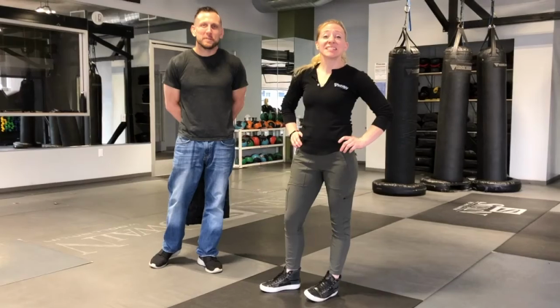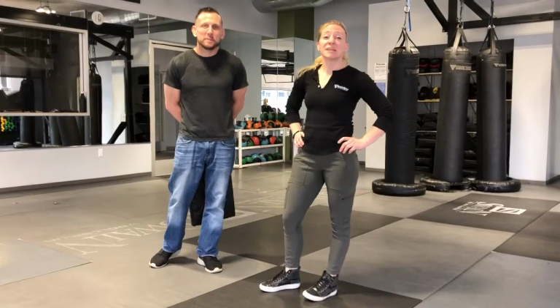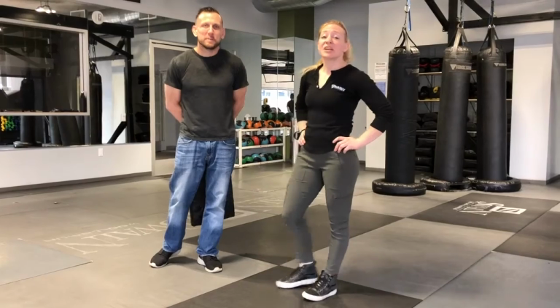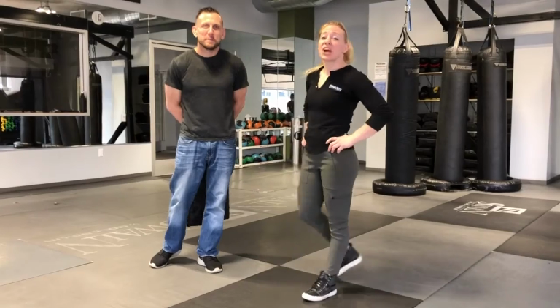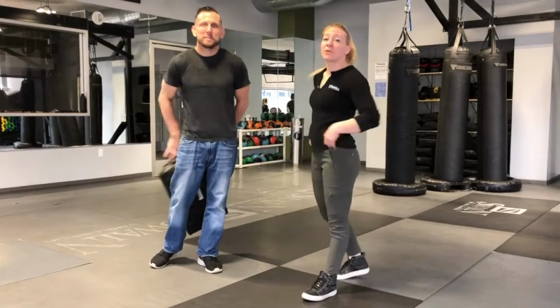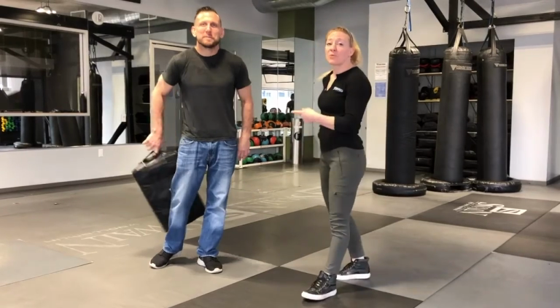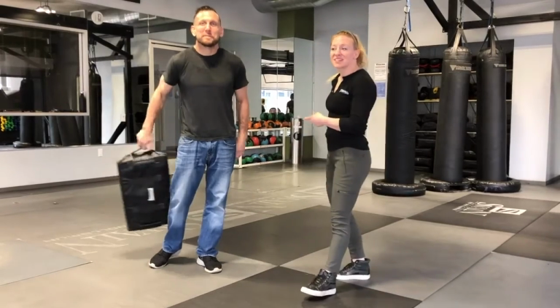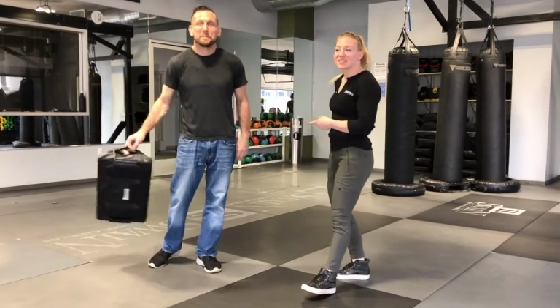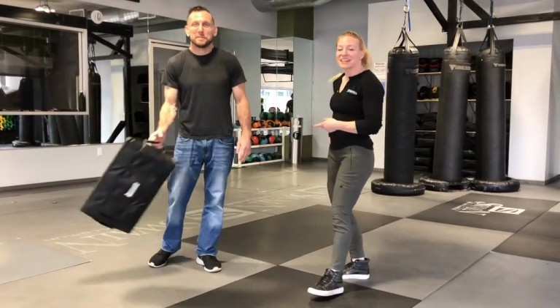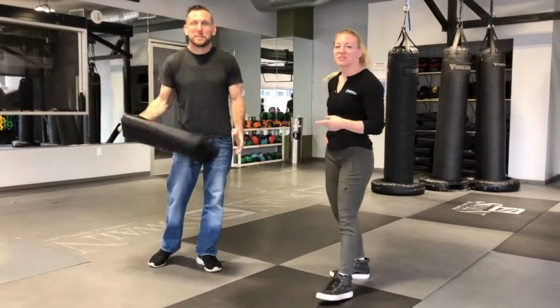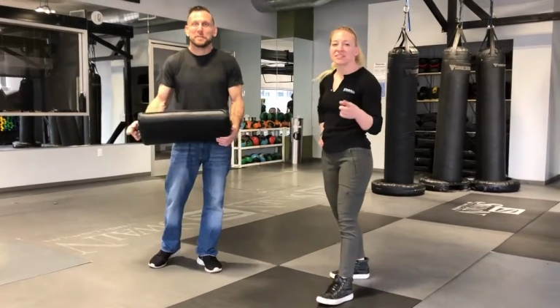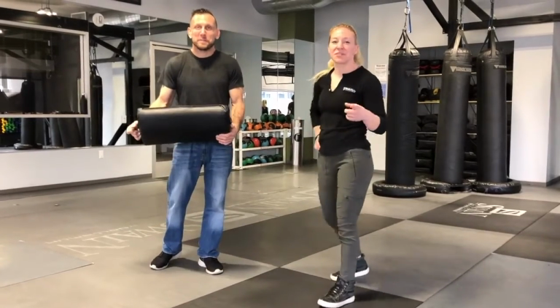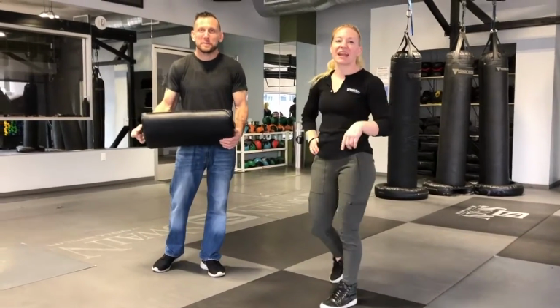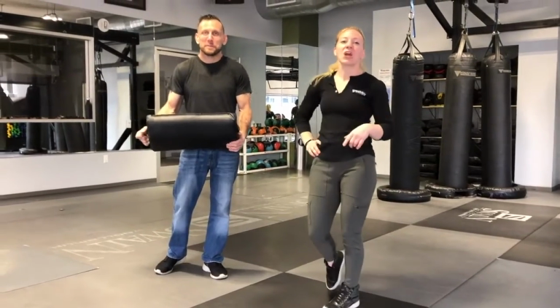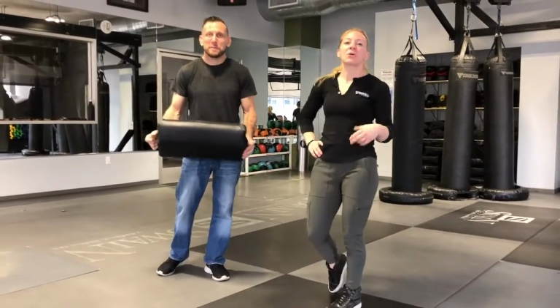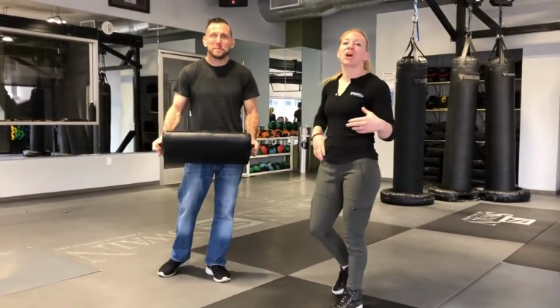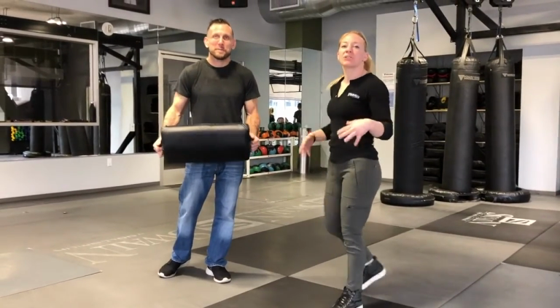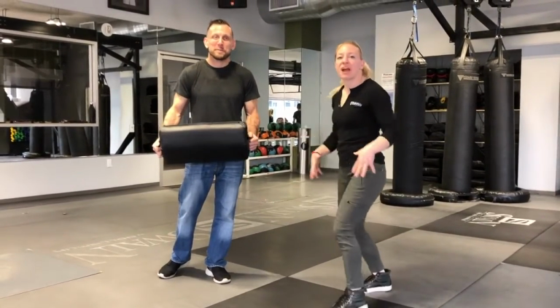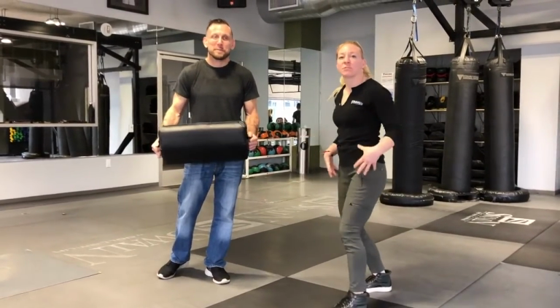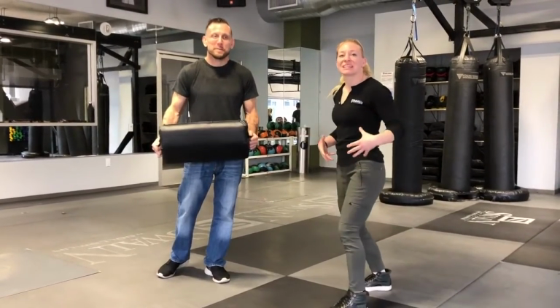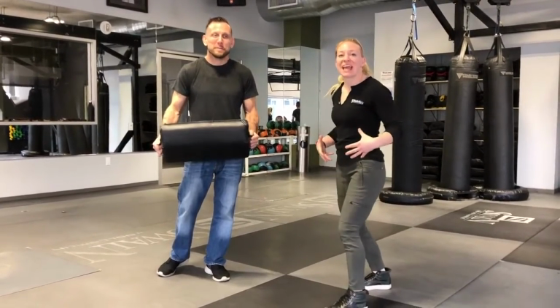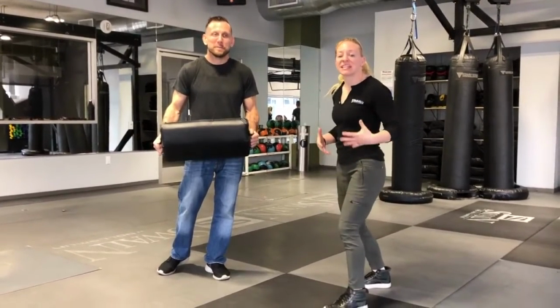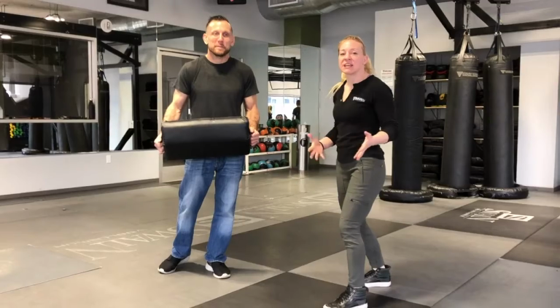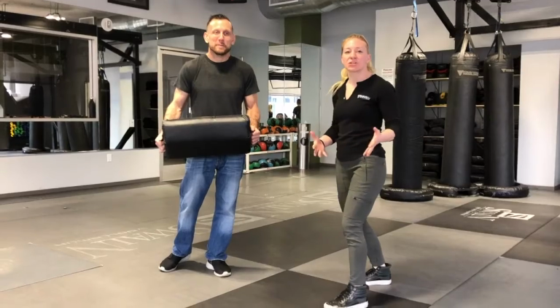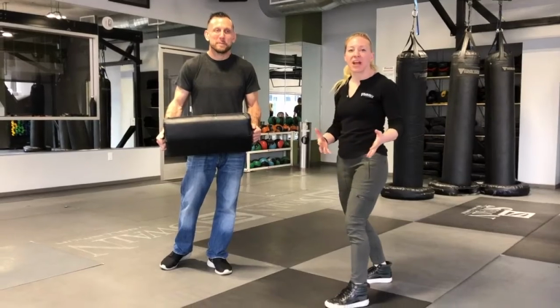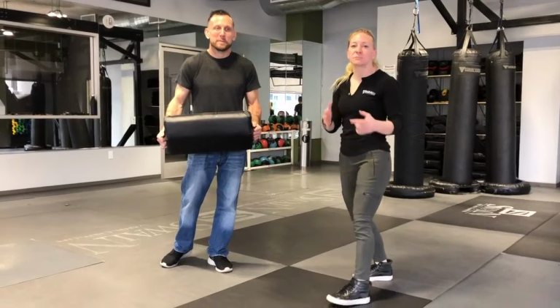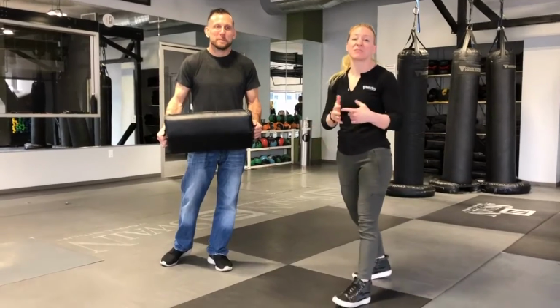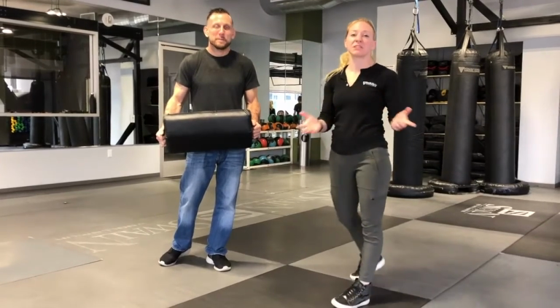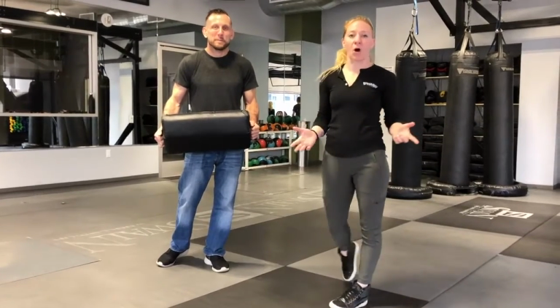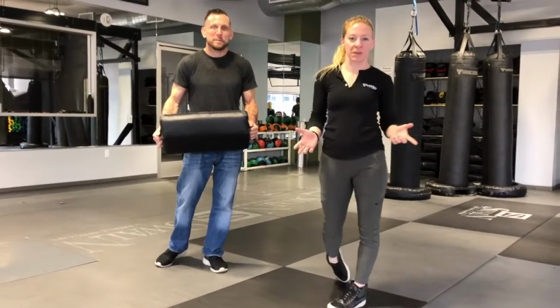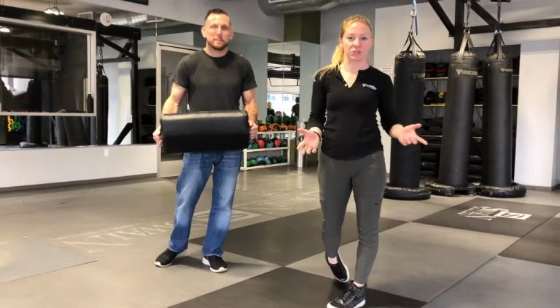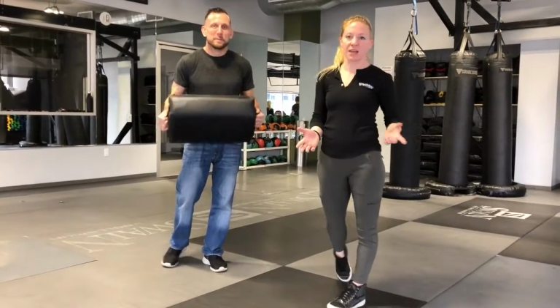It's Kim here, I'm with Ross. It's Fix-It Friday. We're going to talk about driving with the legs in any of our strikes, specifically the palm heel strike.